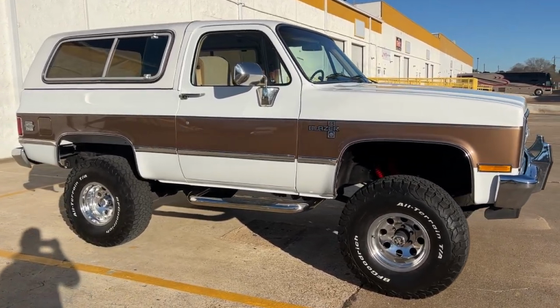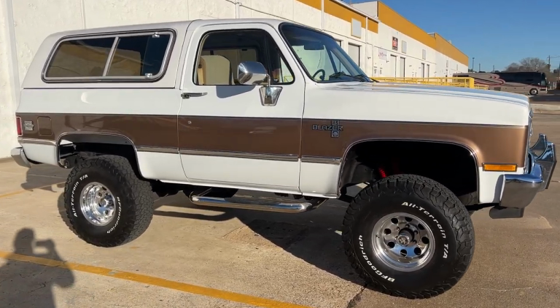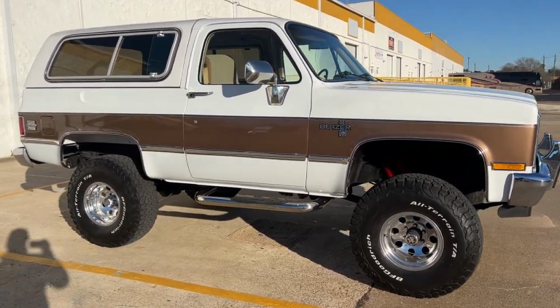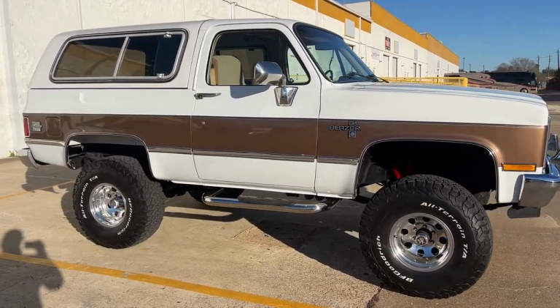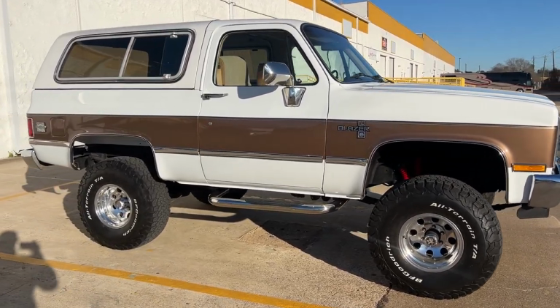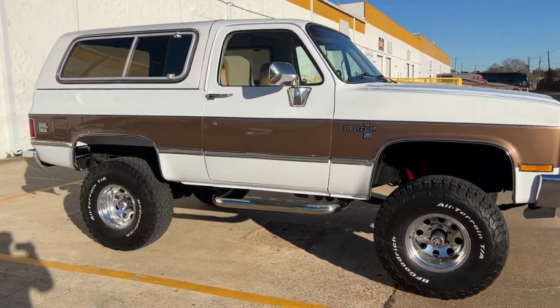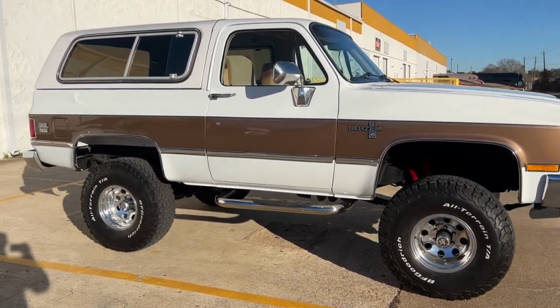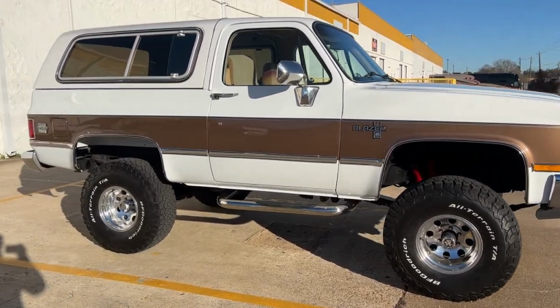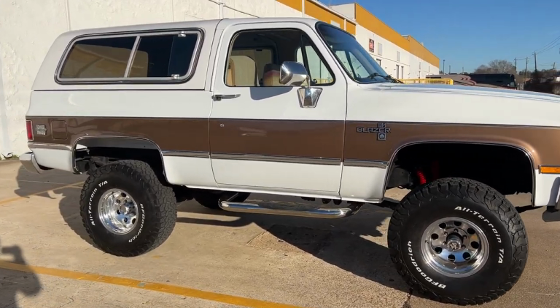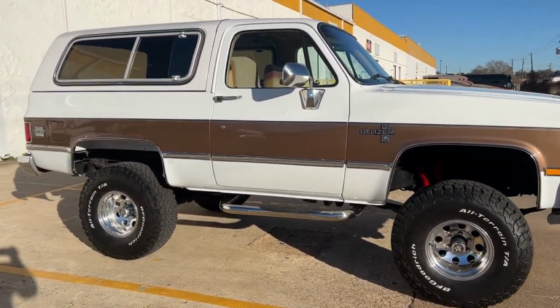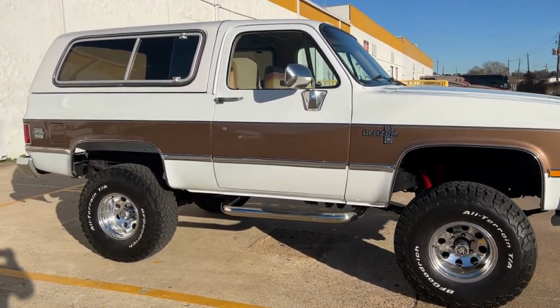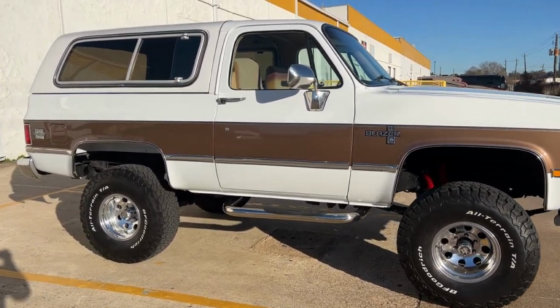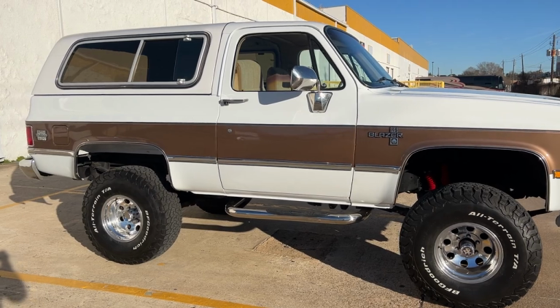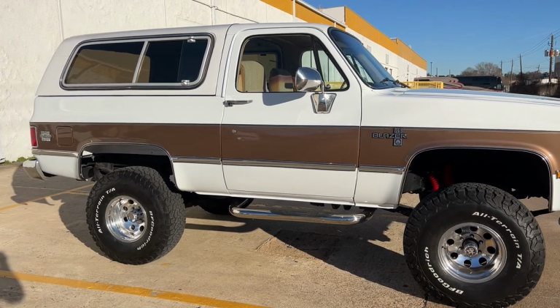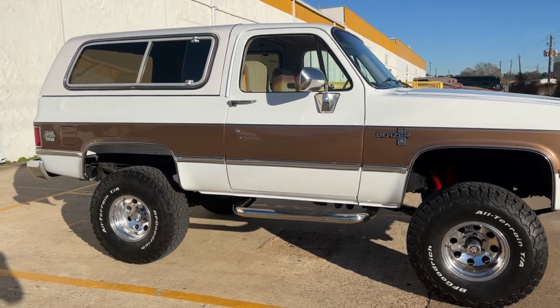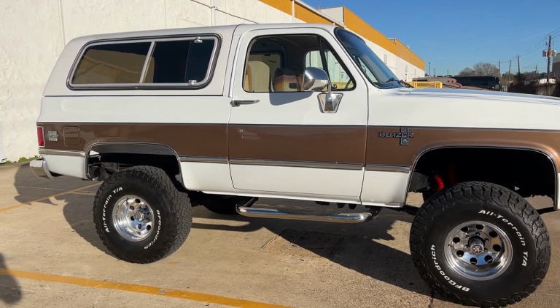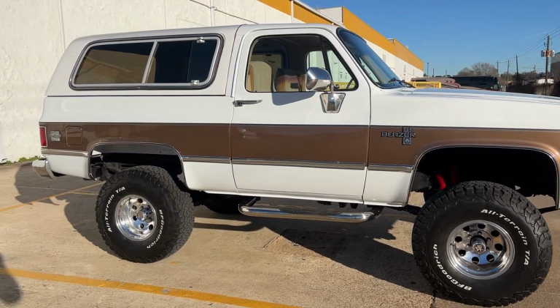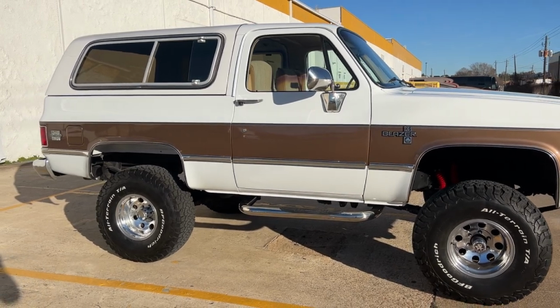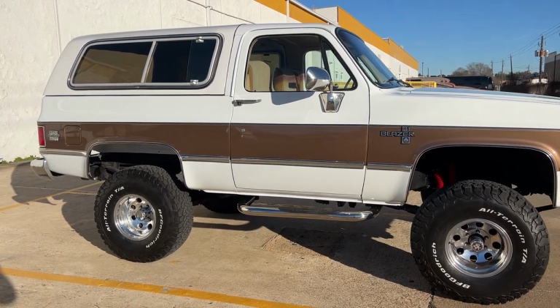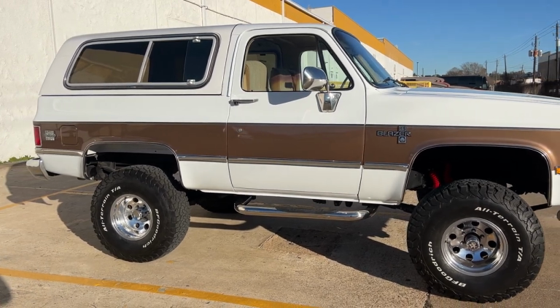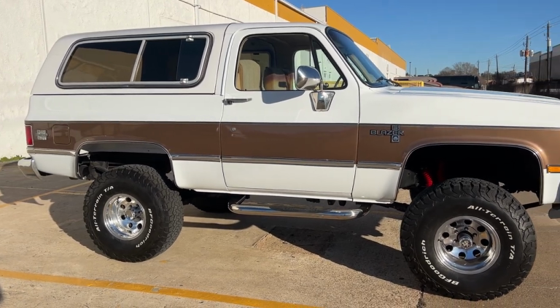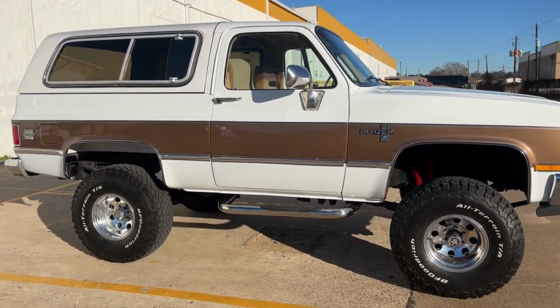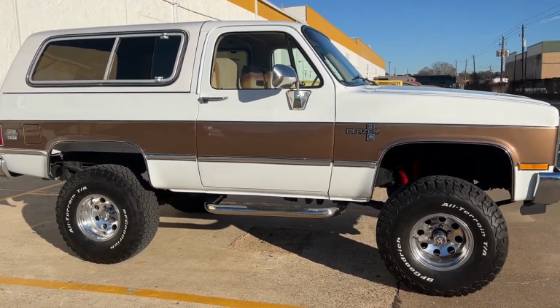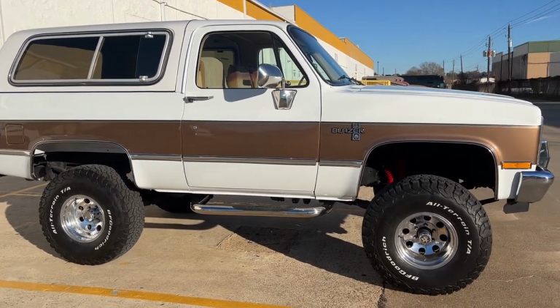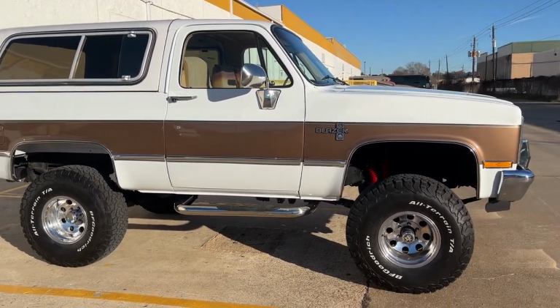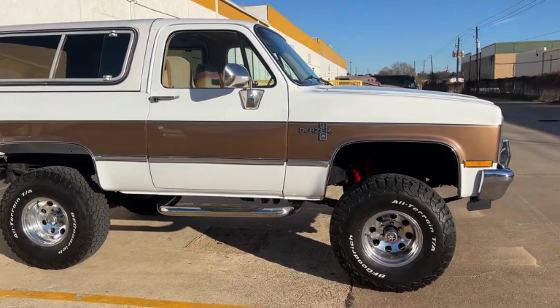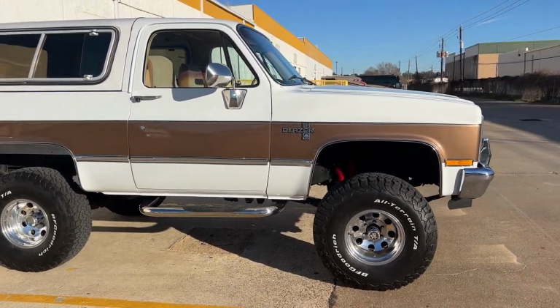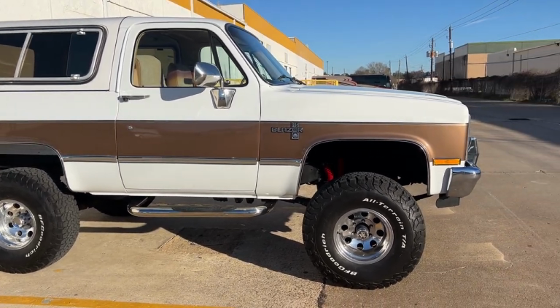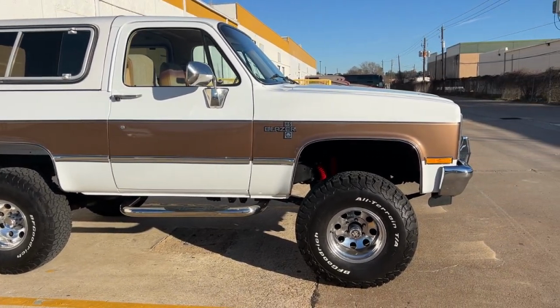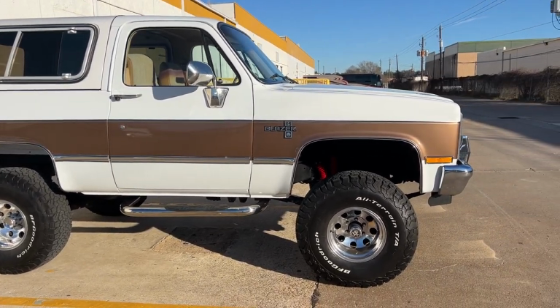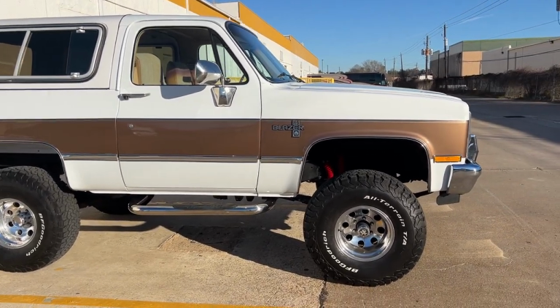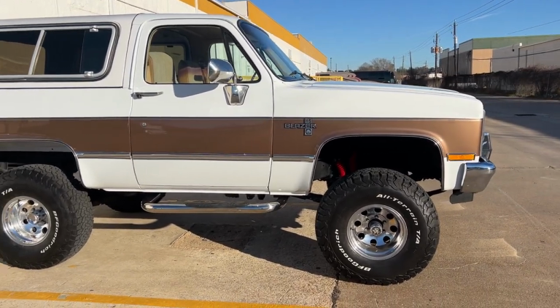Runs great. Cranks right up, no problems. Doesn't spit or sputter. You can jump on the gas and it goes.